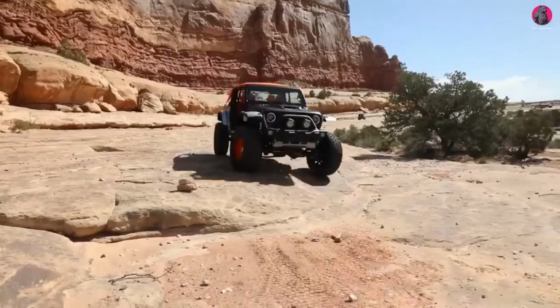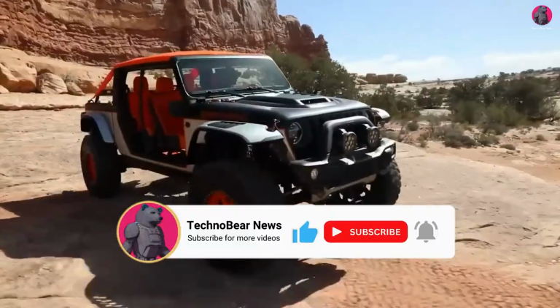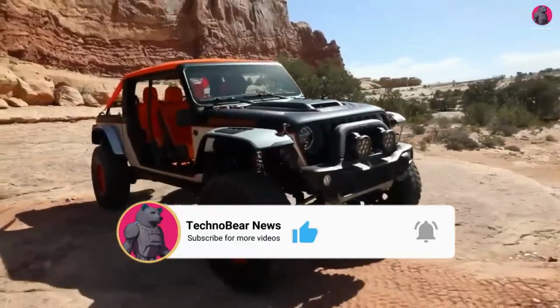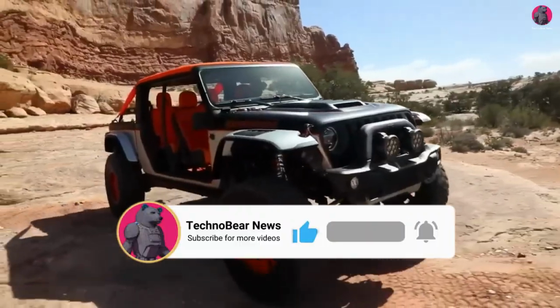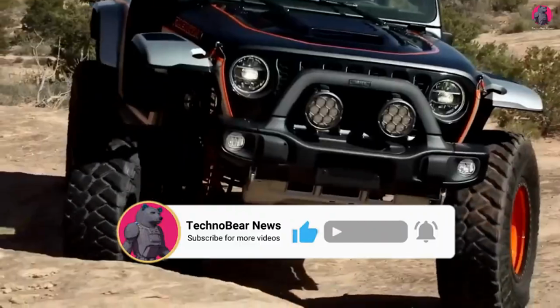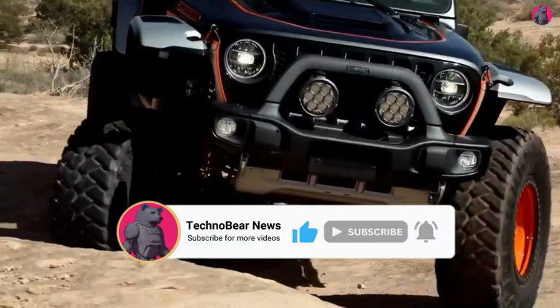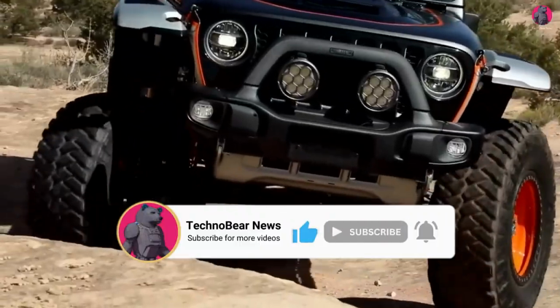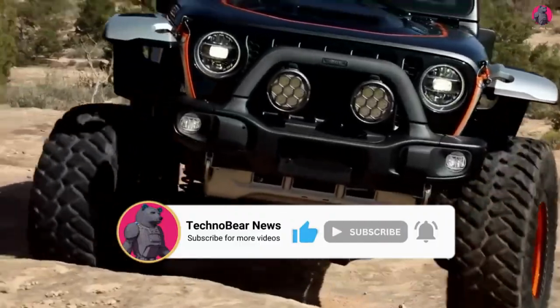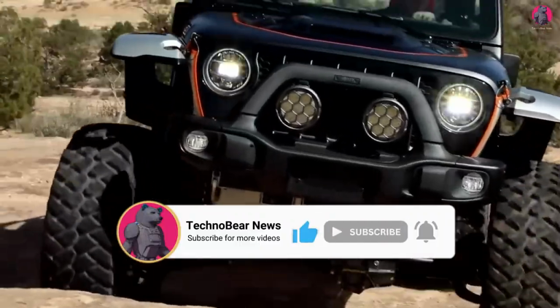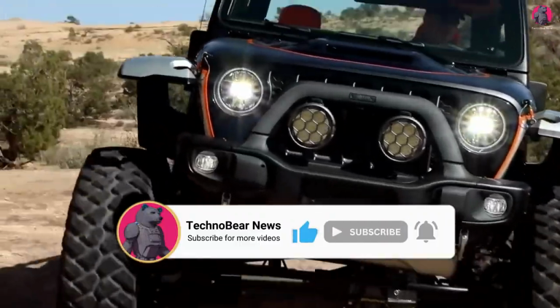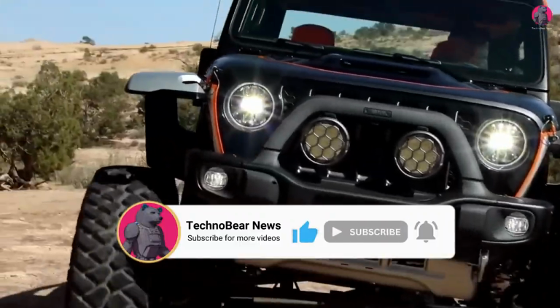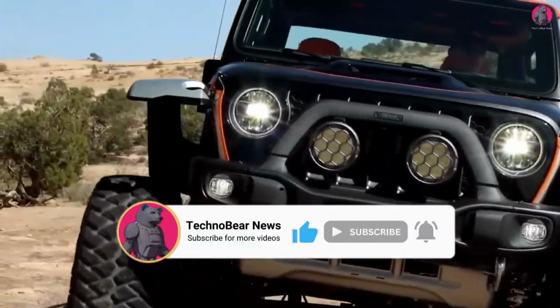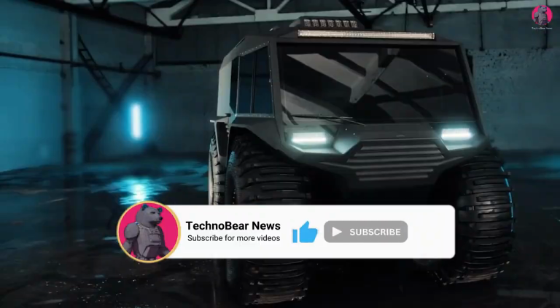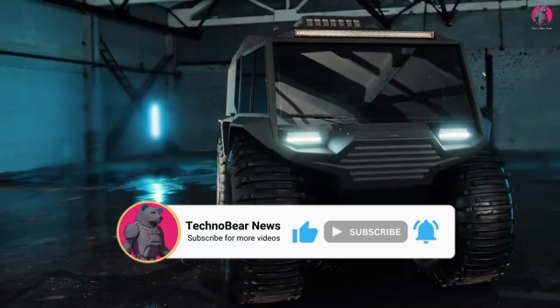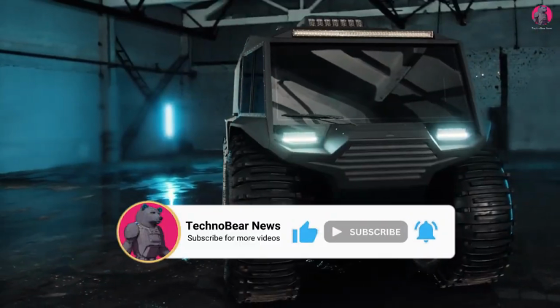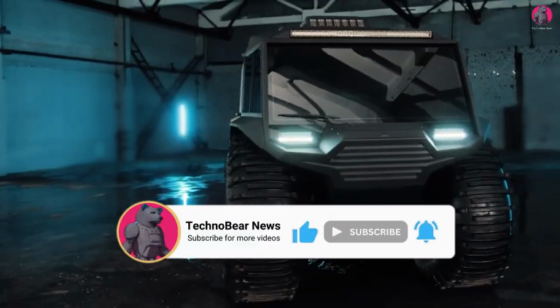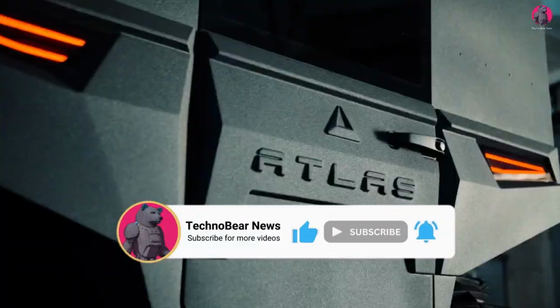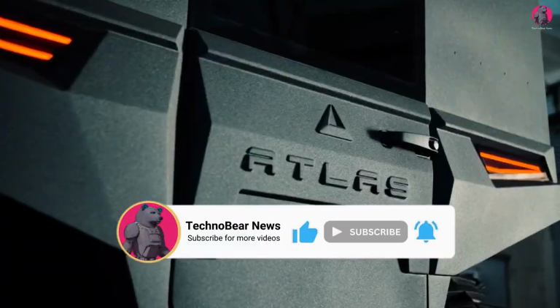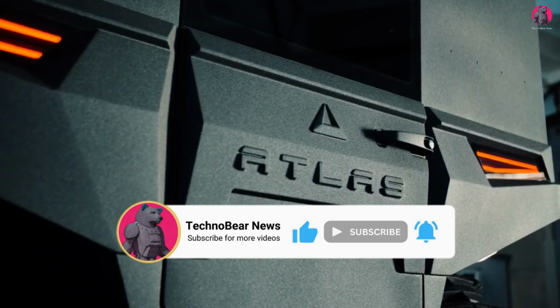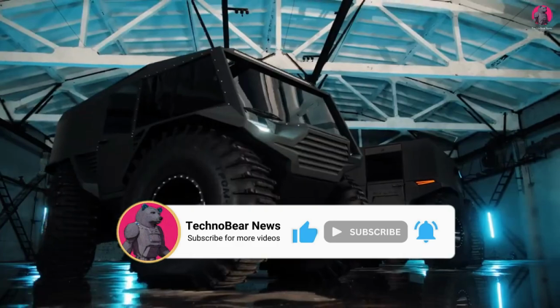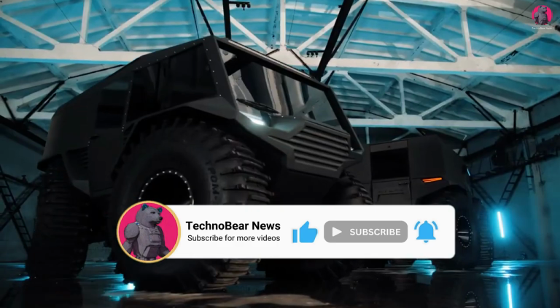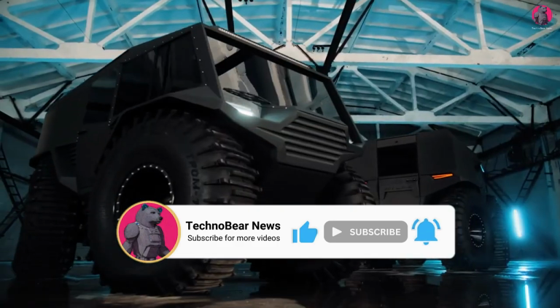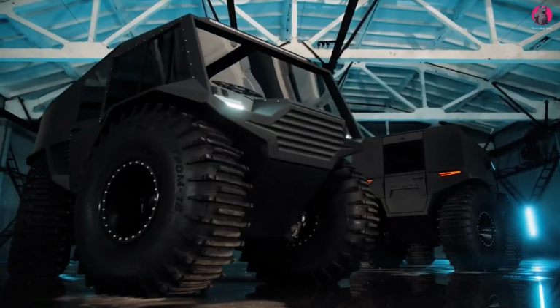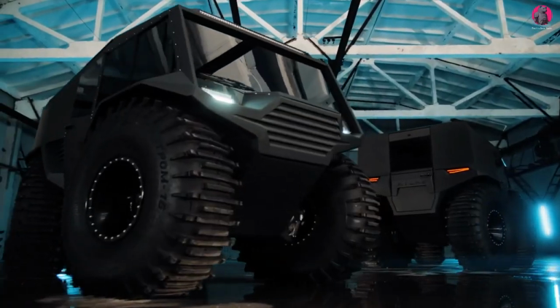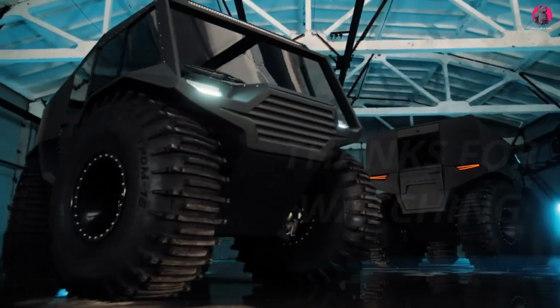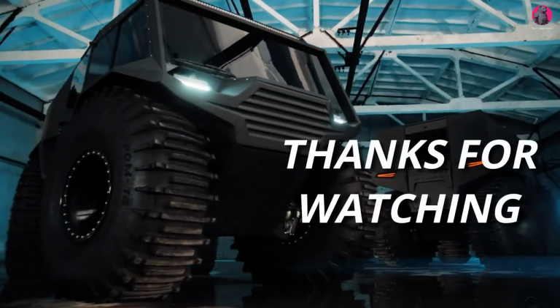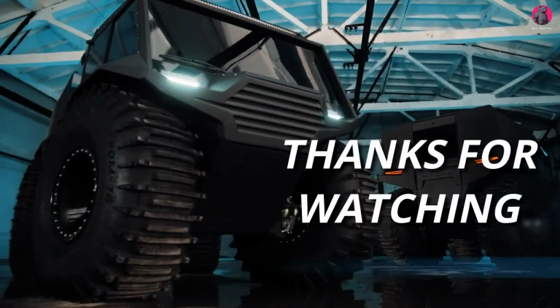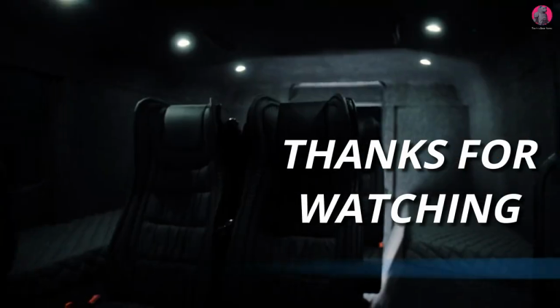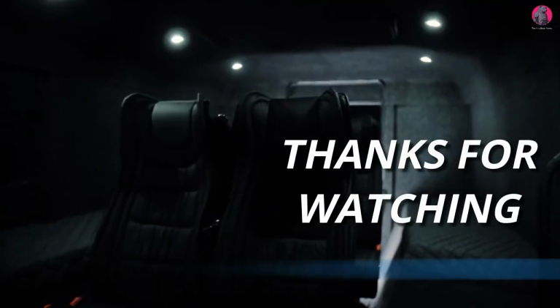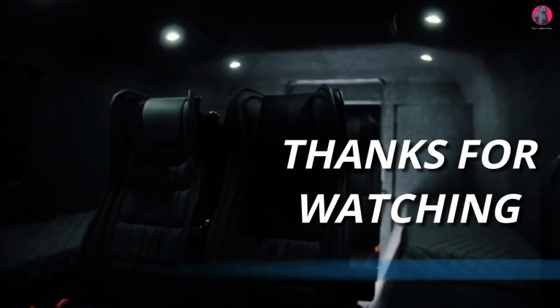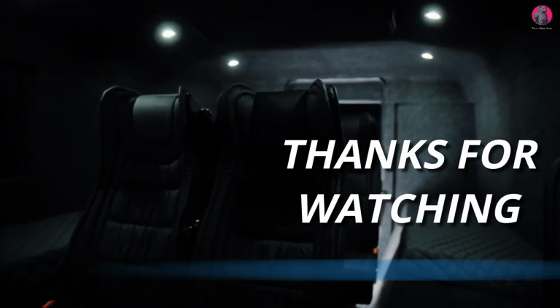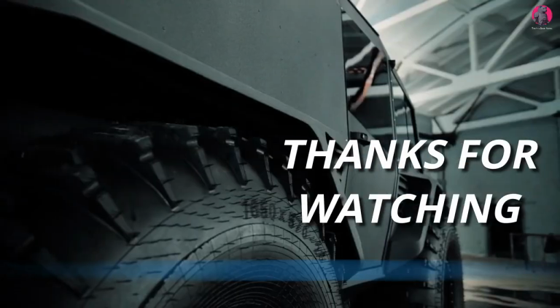That's the end of this video. These all-terrain vehicles are certainly ones to look out for. If you enjoyed it, hit like and subscribe for more content like this. As always, thanks for watching.